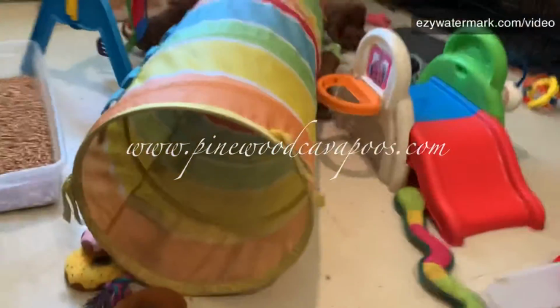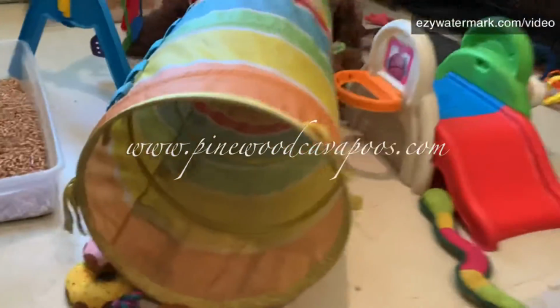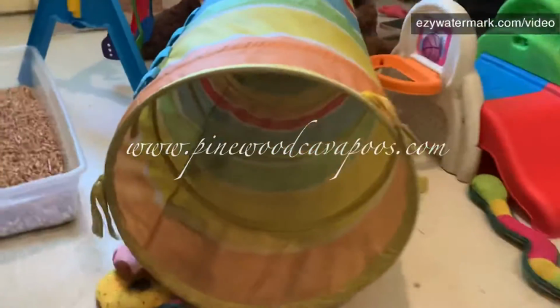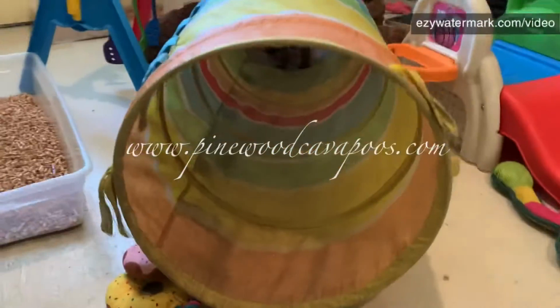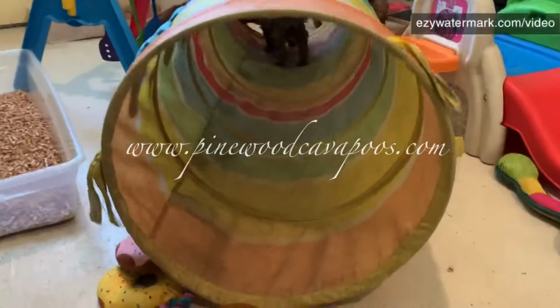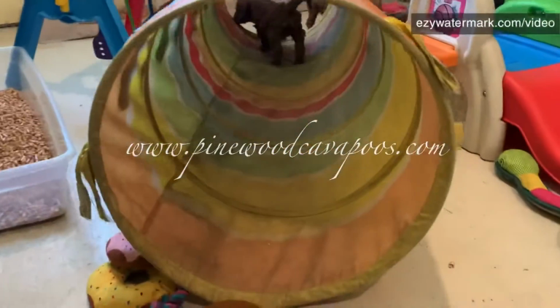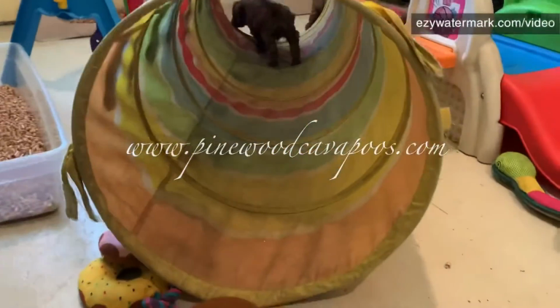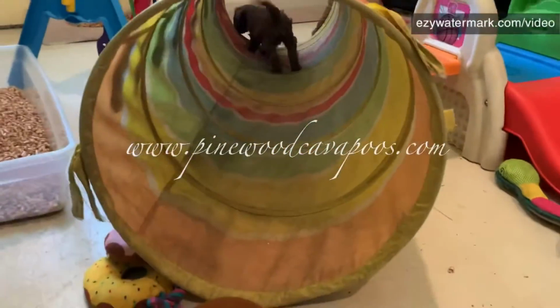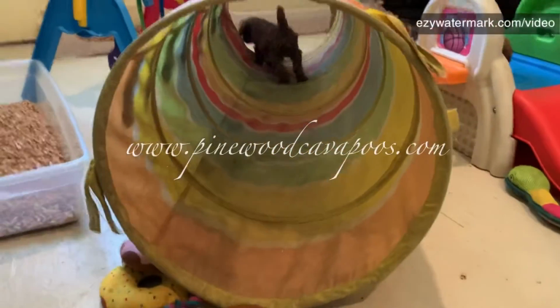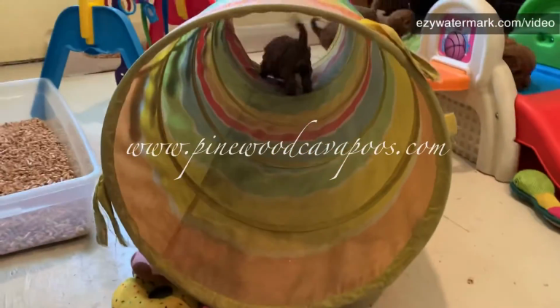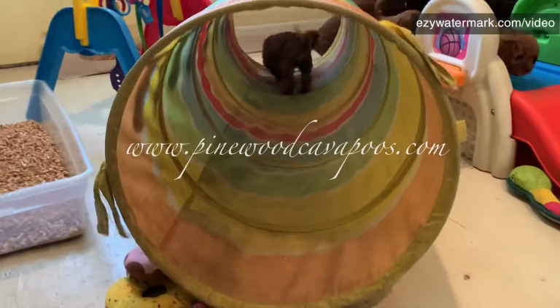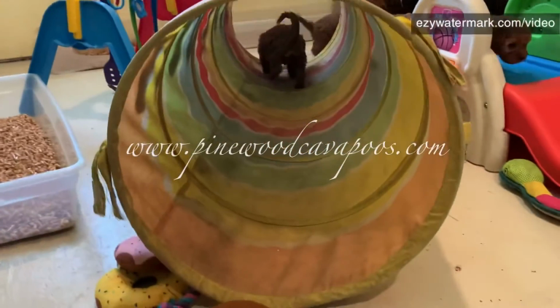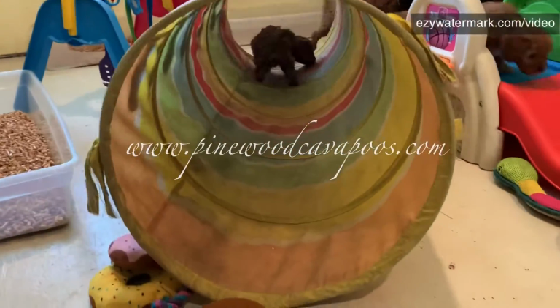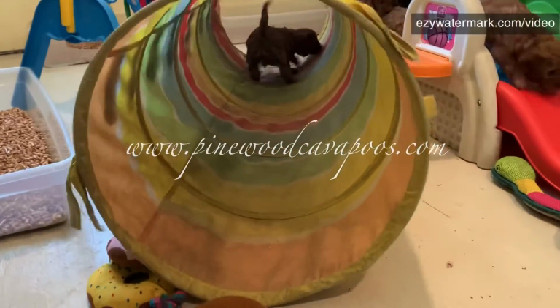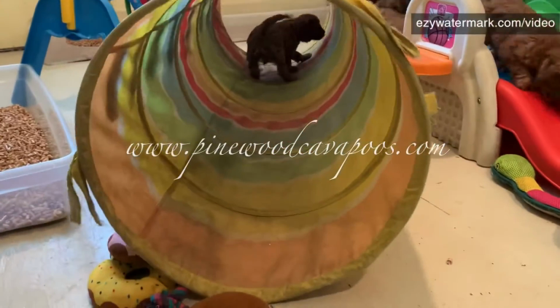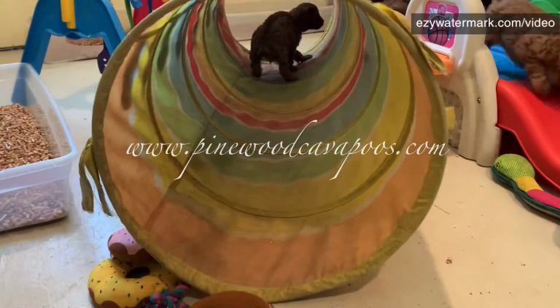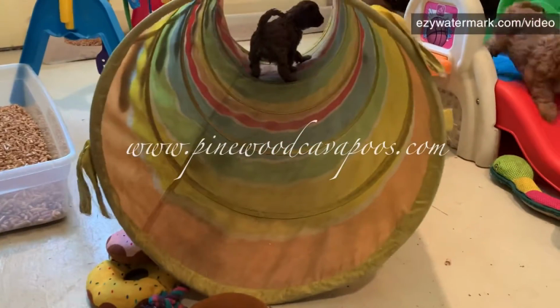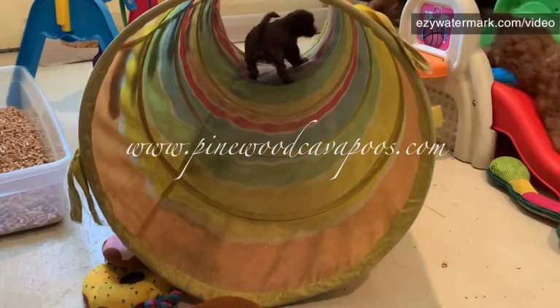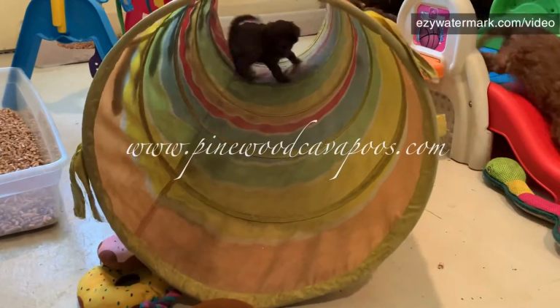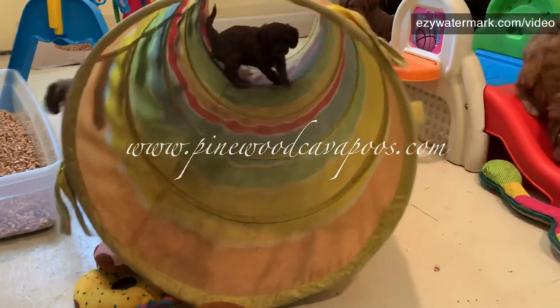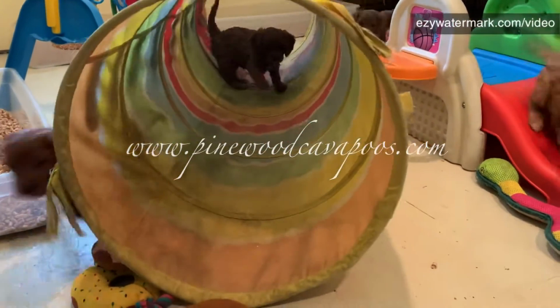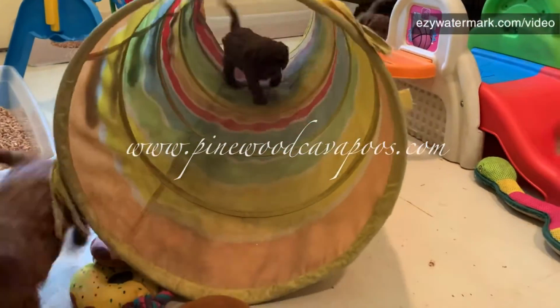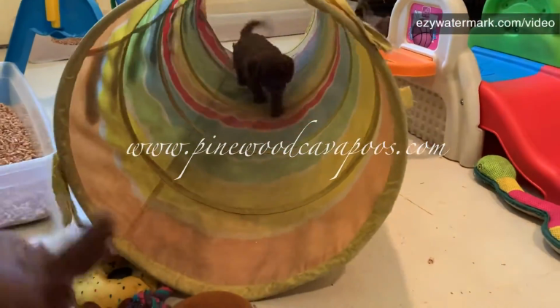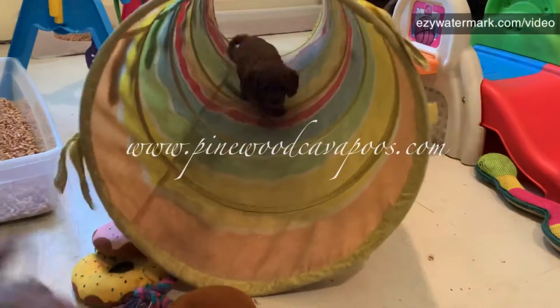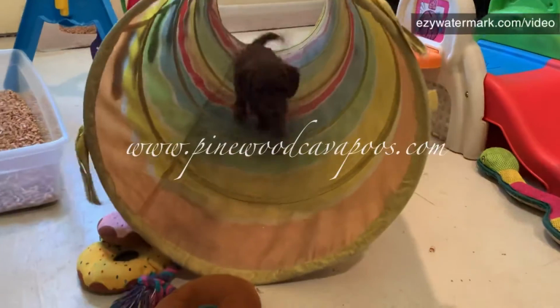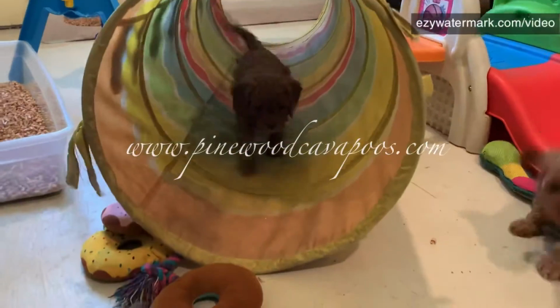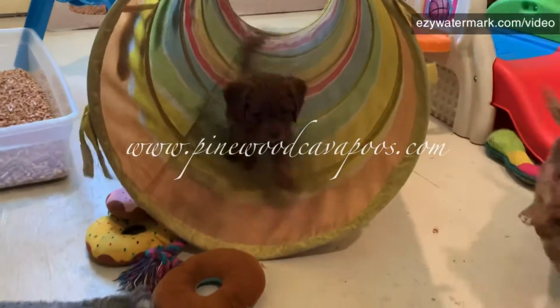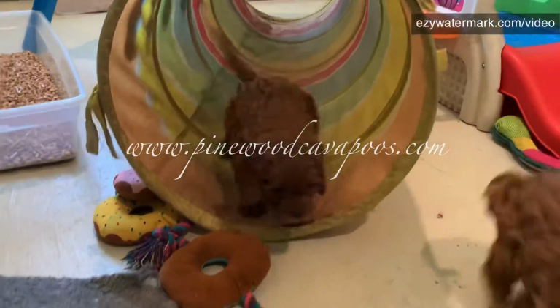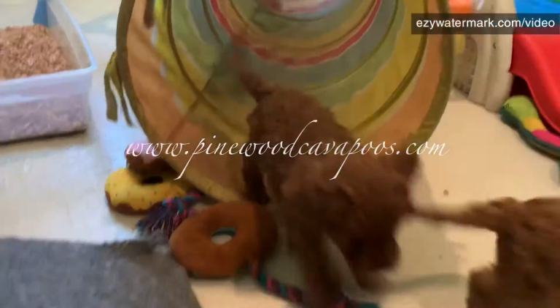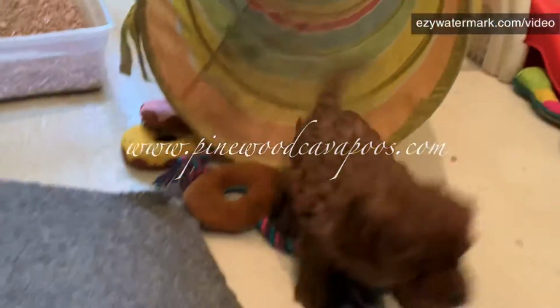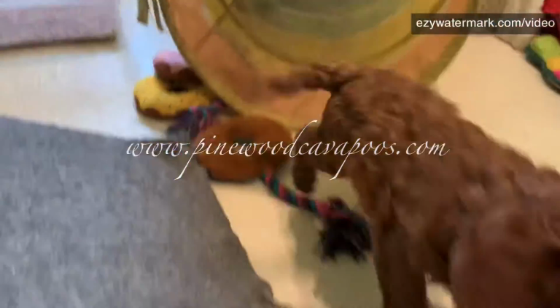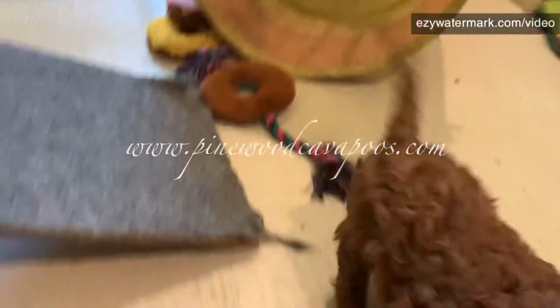I love when they race through the tunnel - puppy, puppy, puppy - through the tunnel!